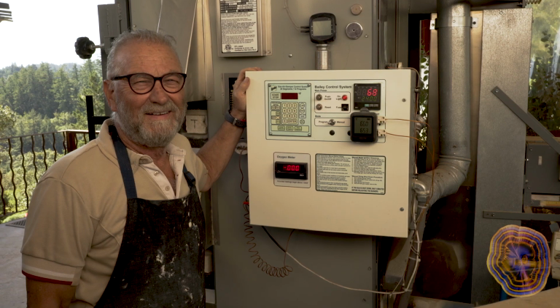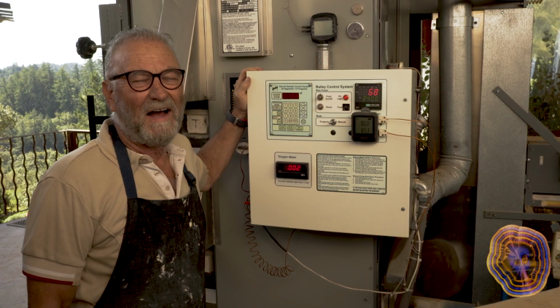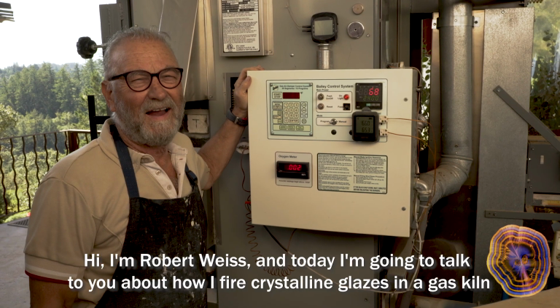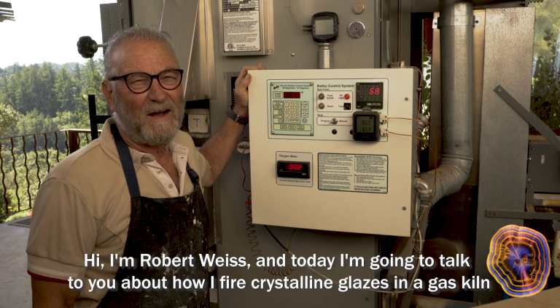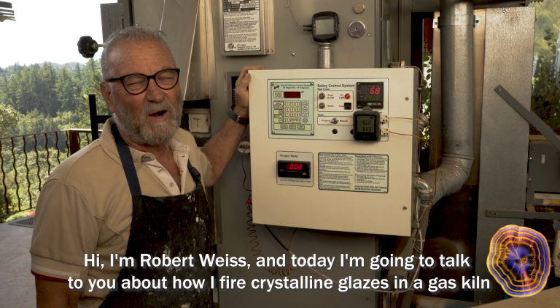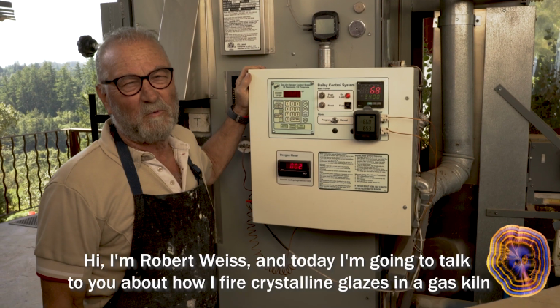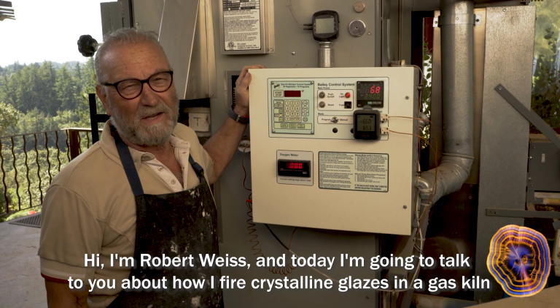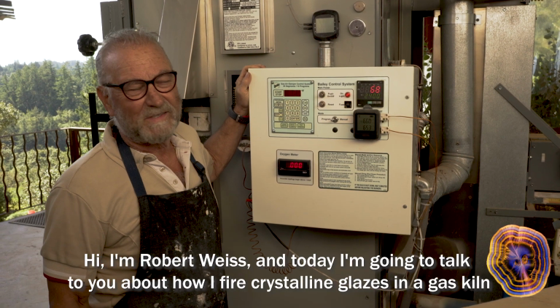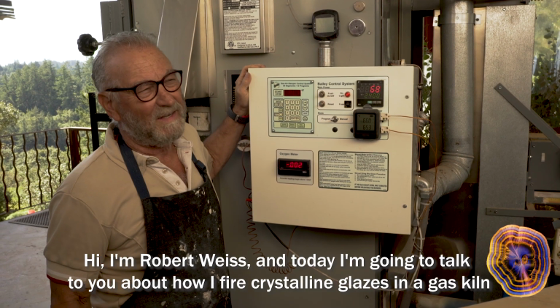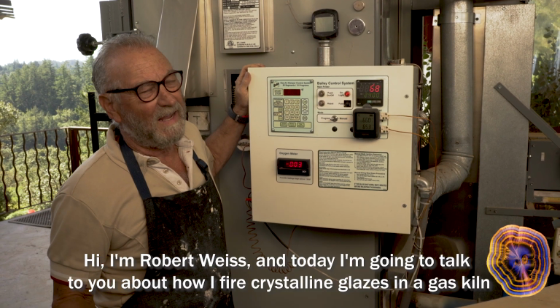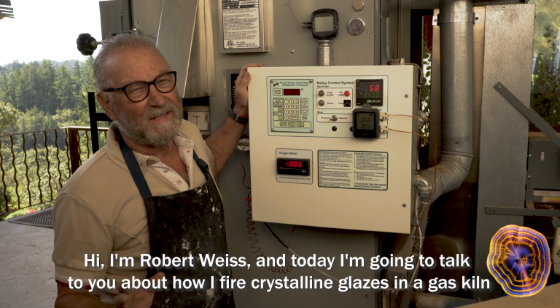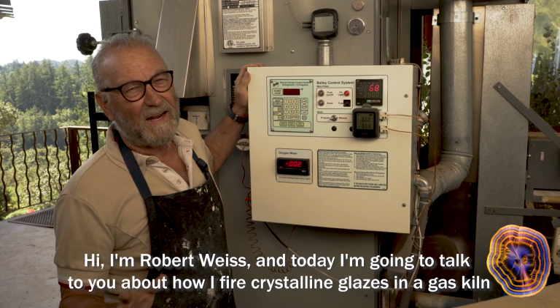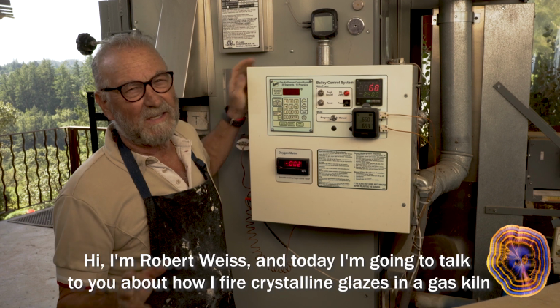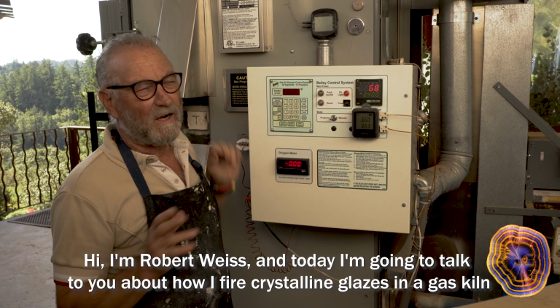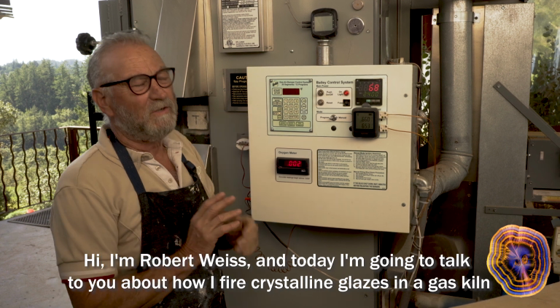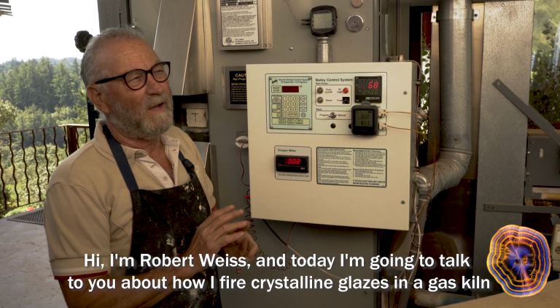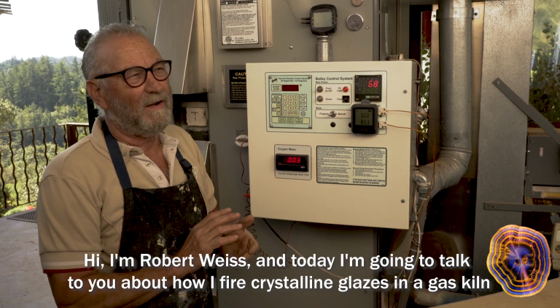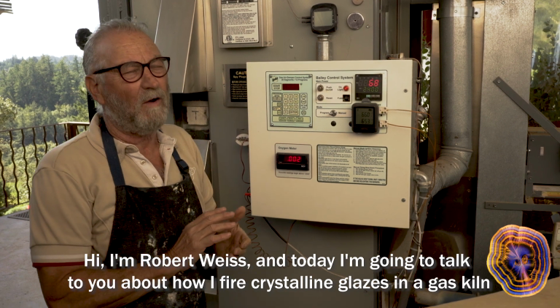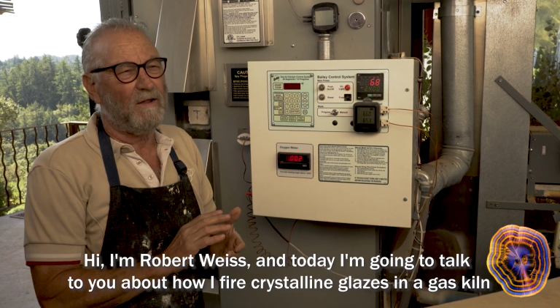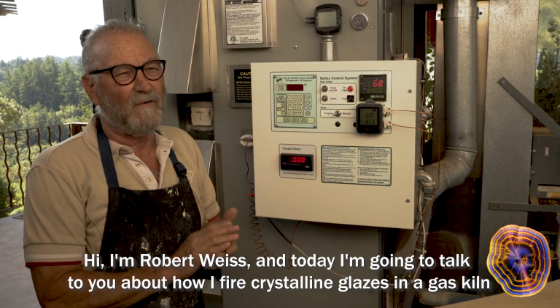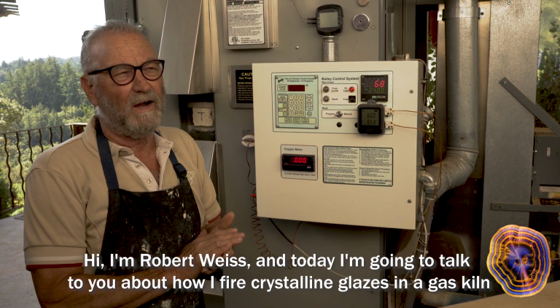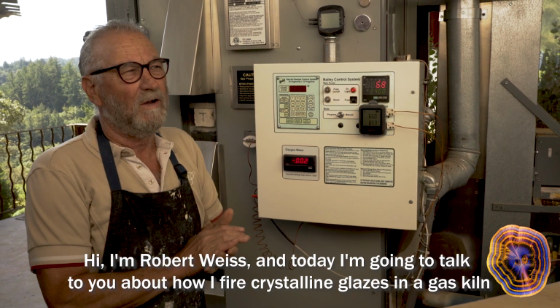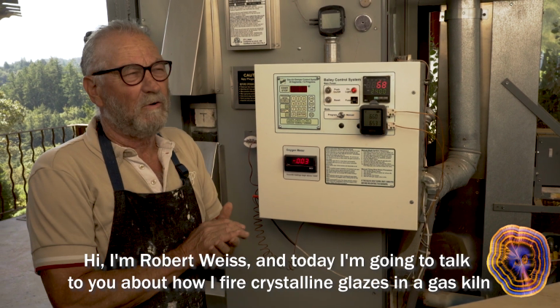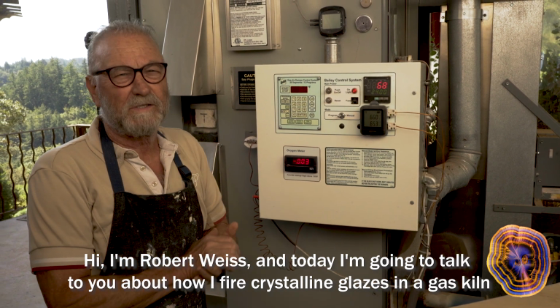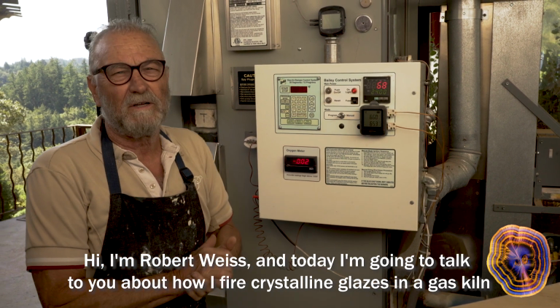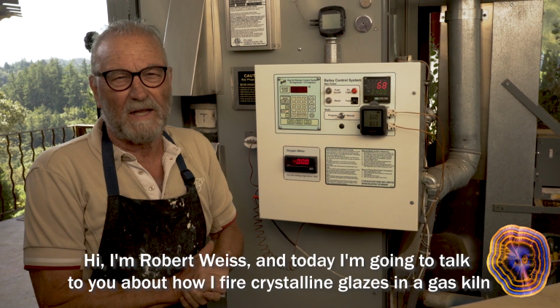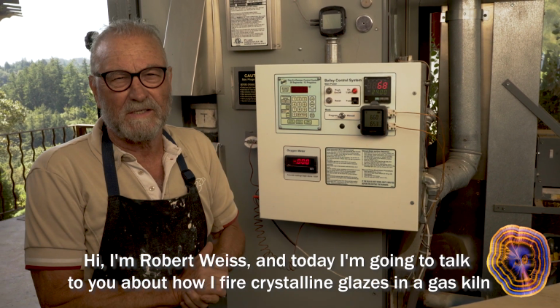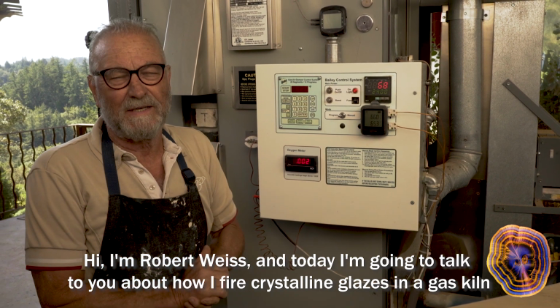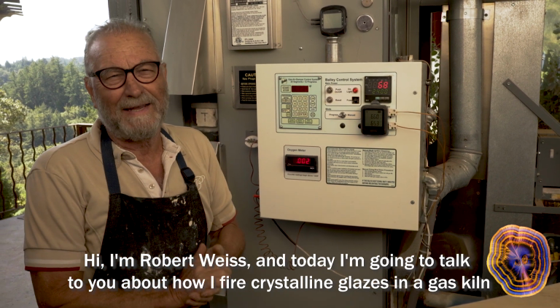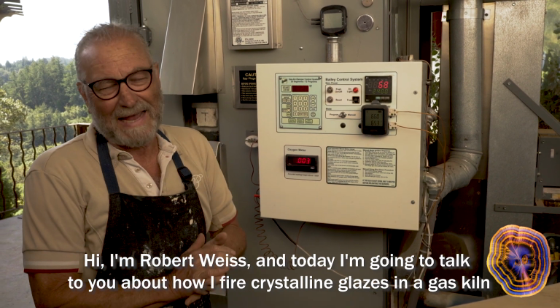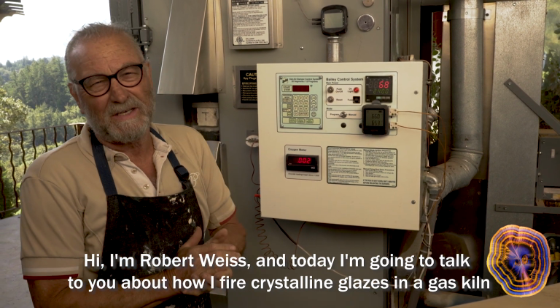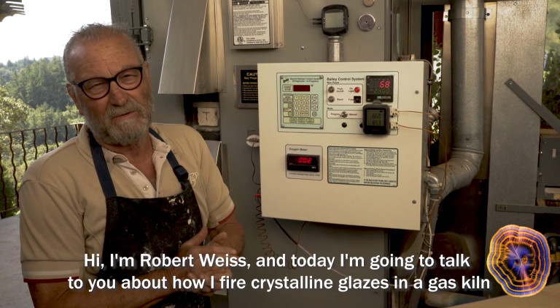Hi, I'm Robert Weiss, and today I'm going to talk to you about how I fire crystalline glazes in a gas kiln.